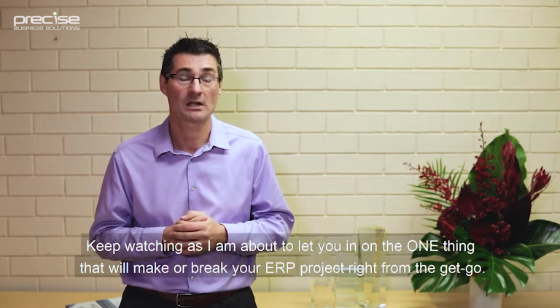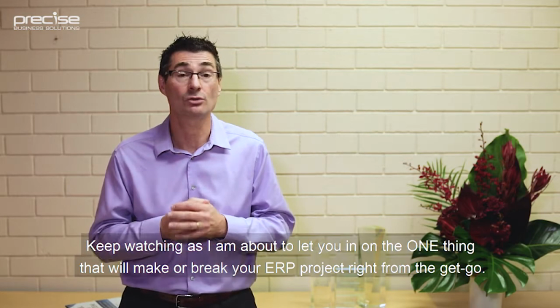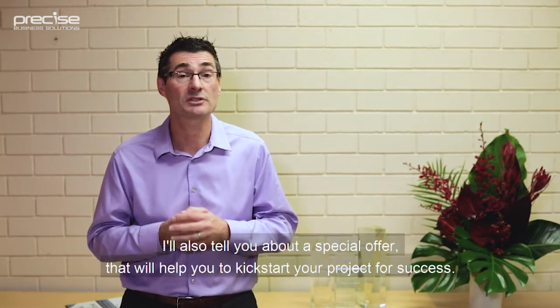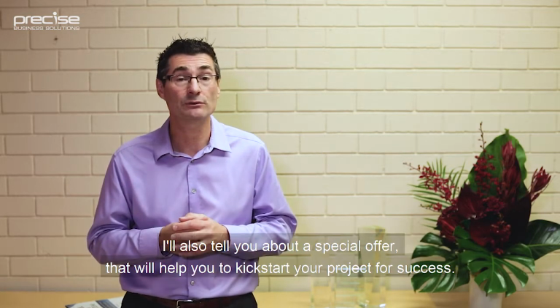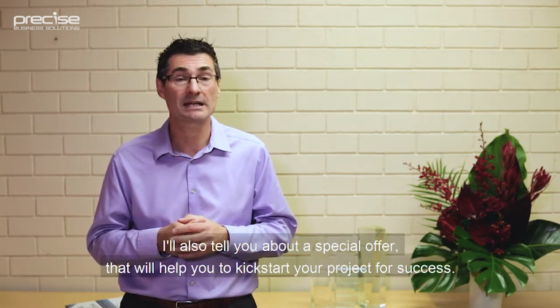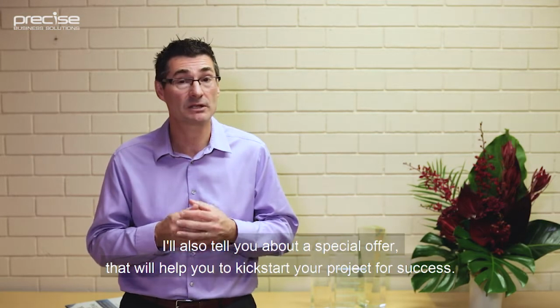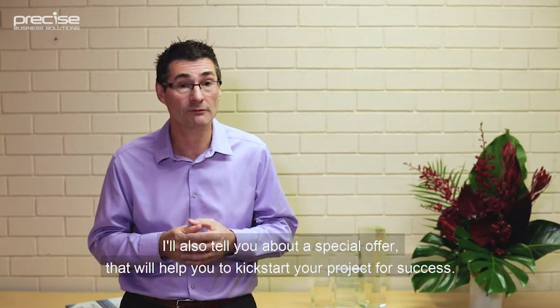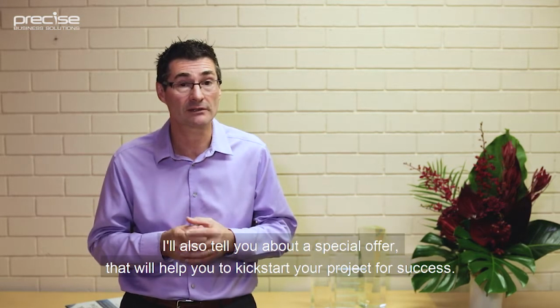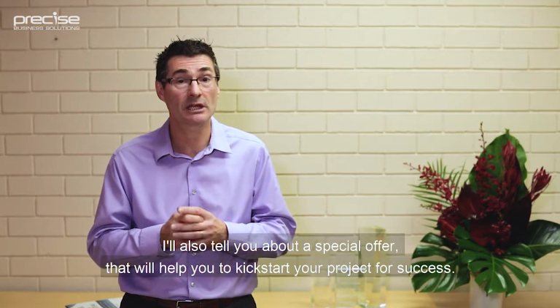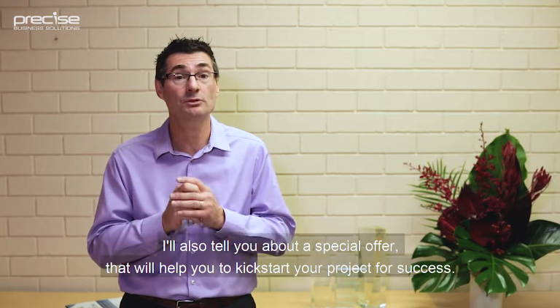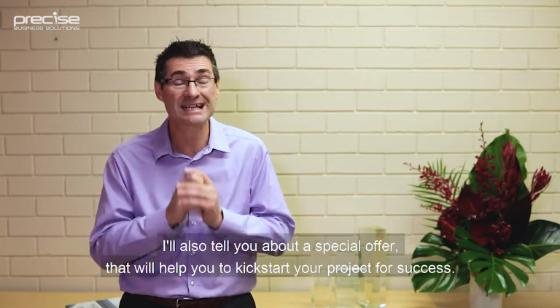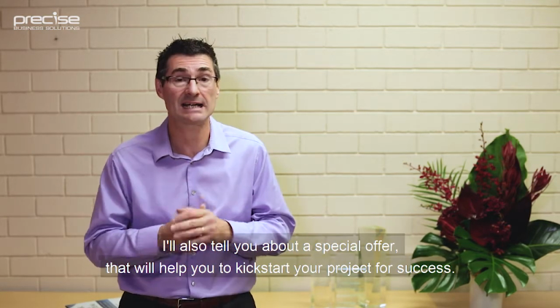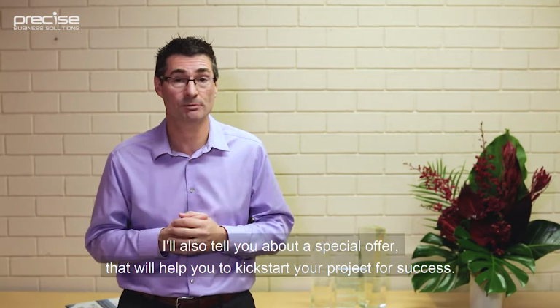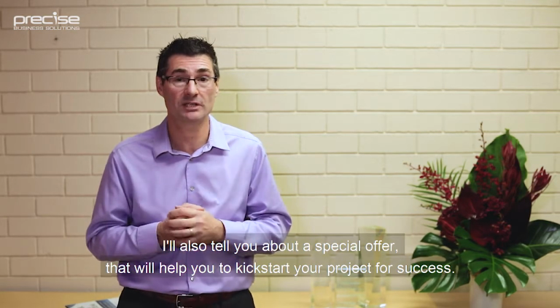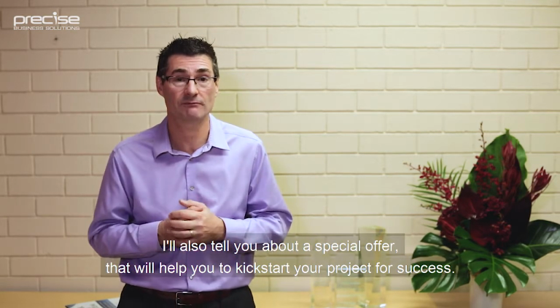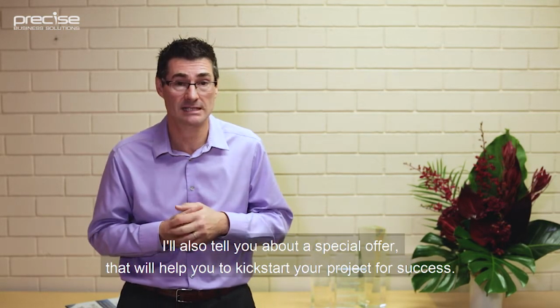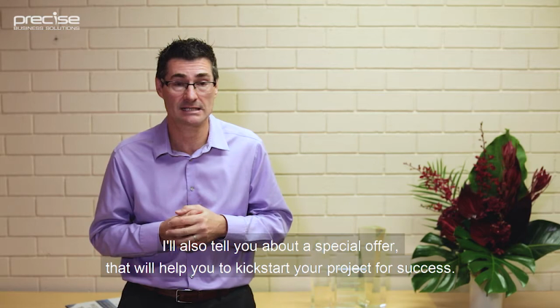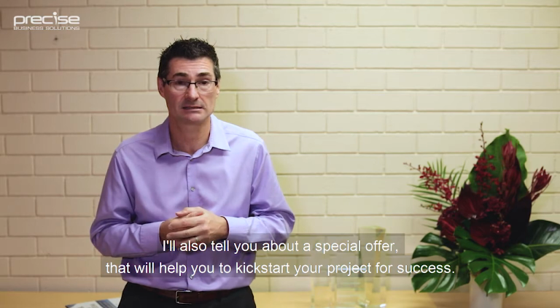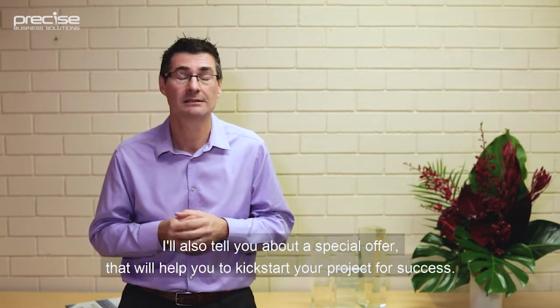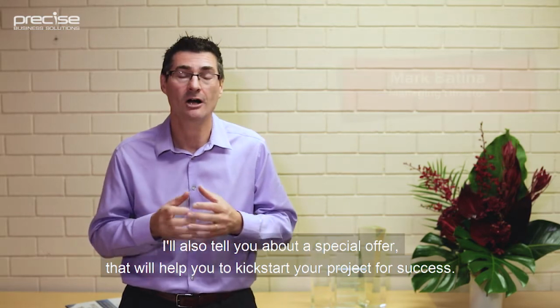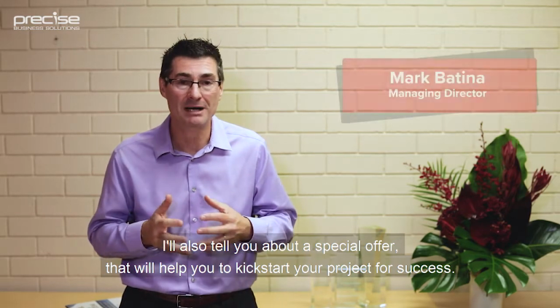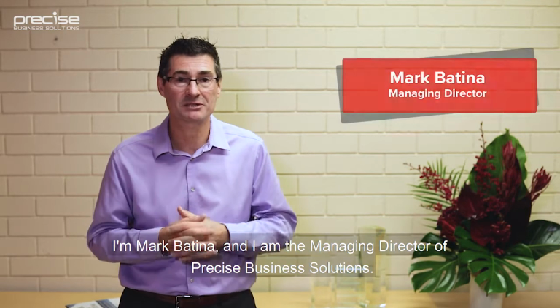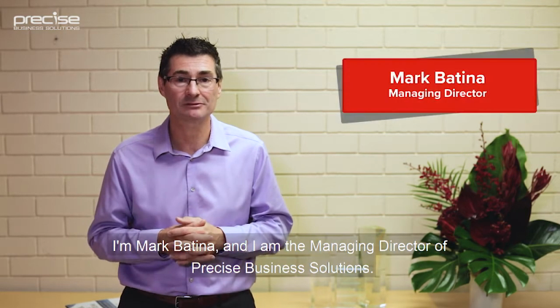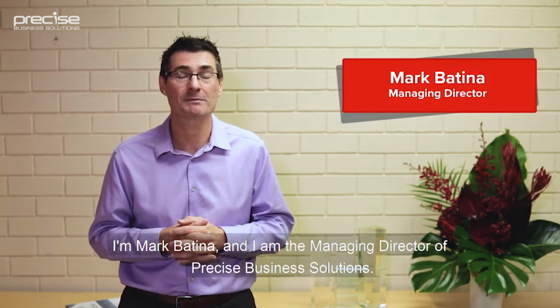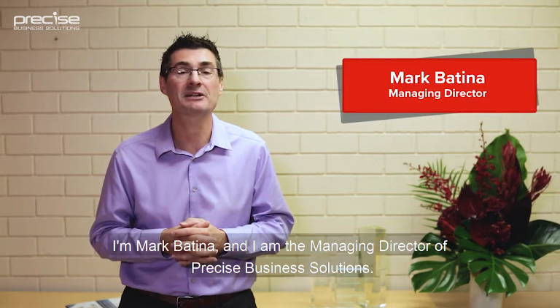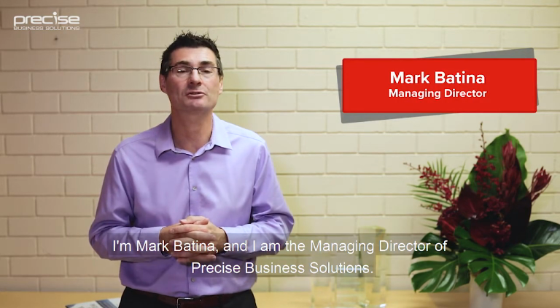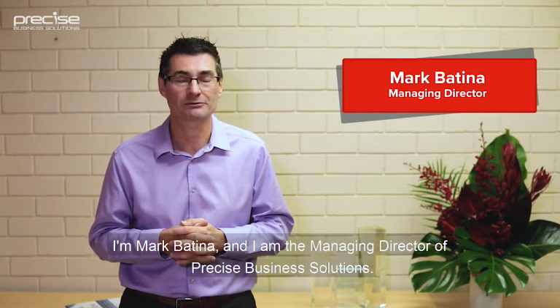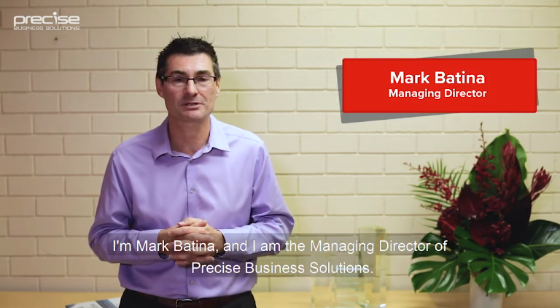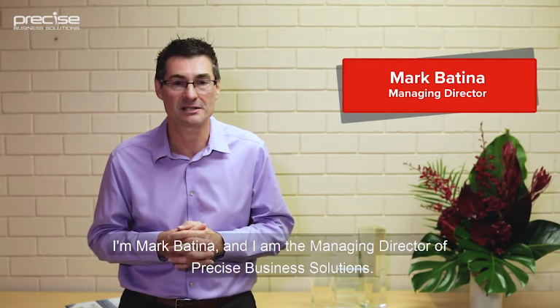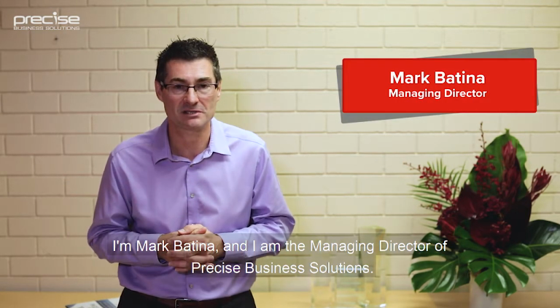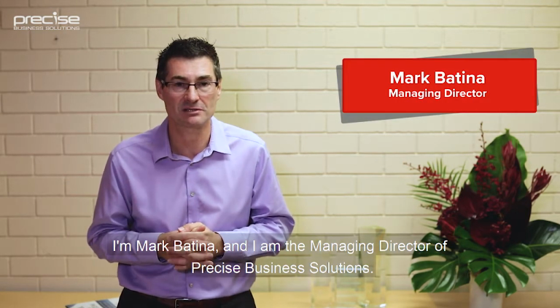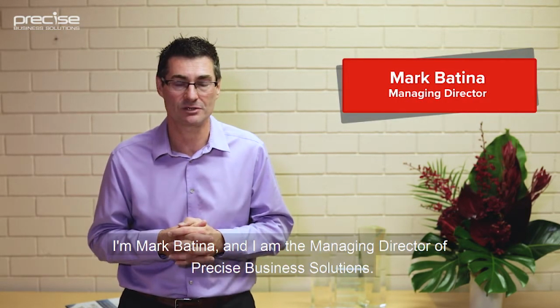I'll also tell you about a special offer that will help you kickstart your project for success. I'm Mark Bettina, and I'm the Managing Director of Presence Business Solutions.